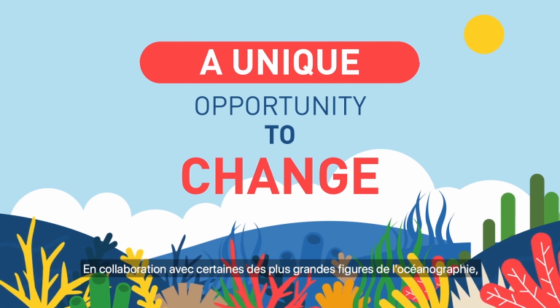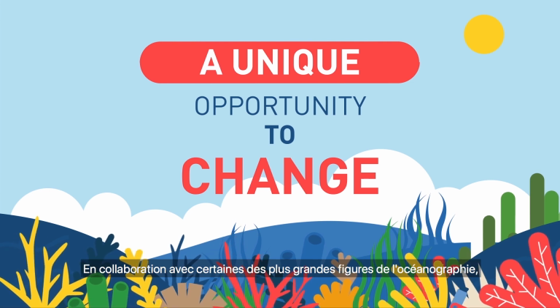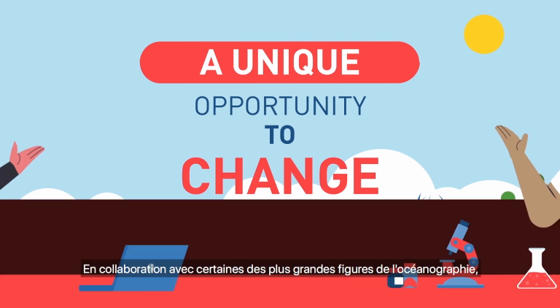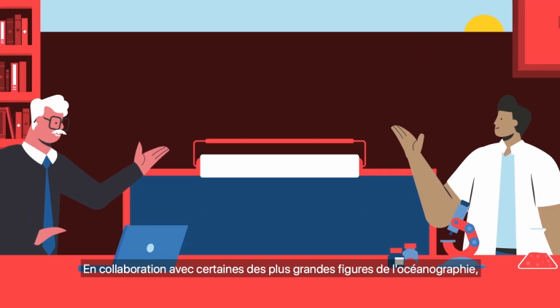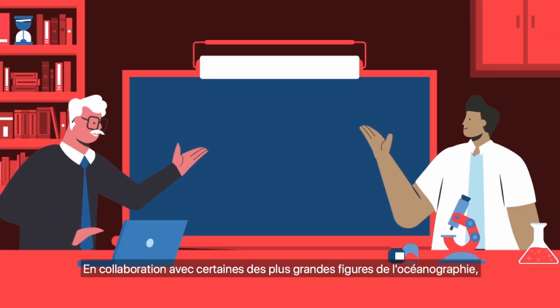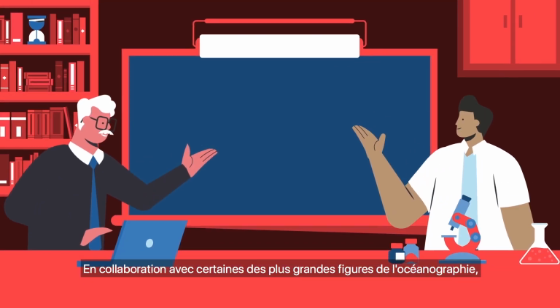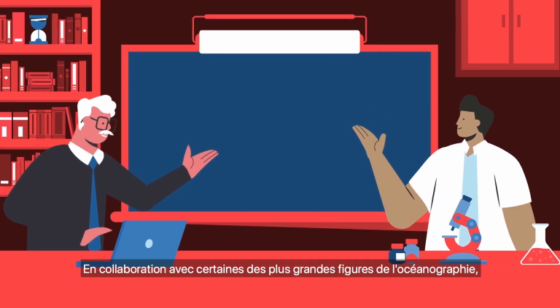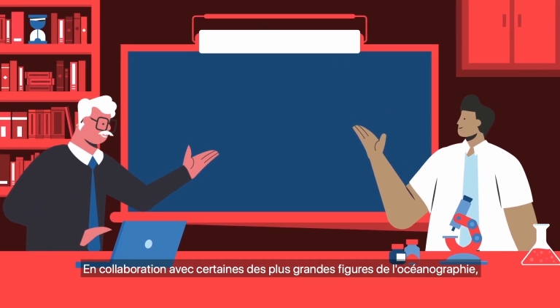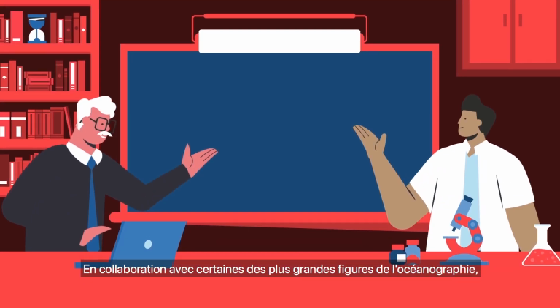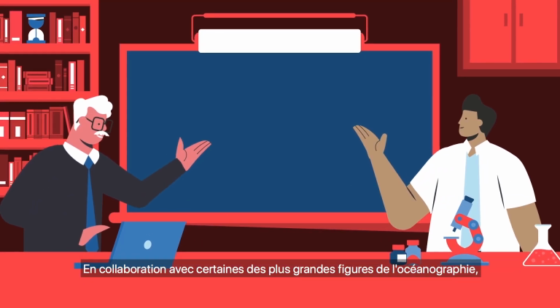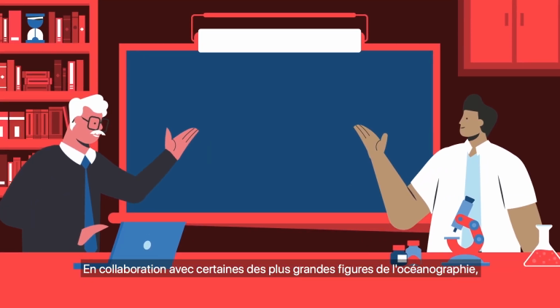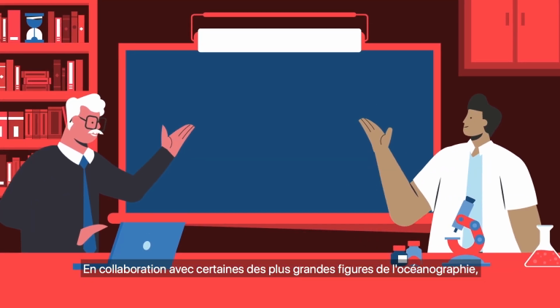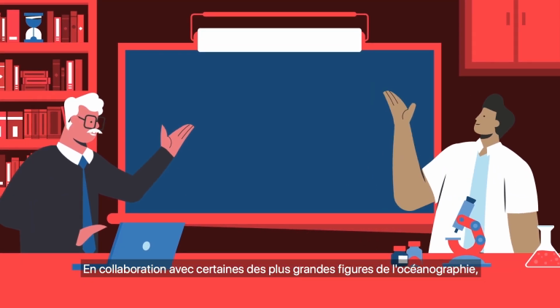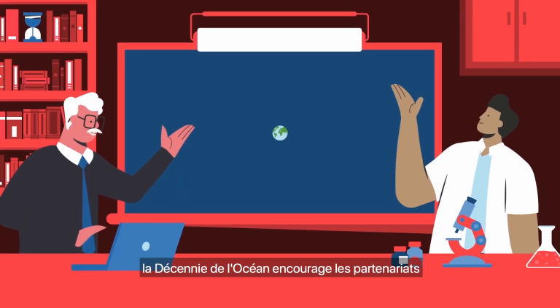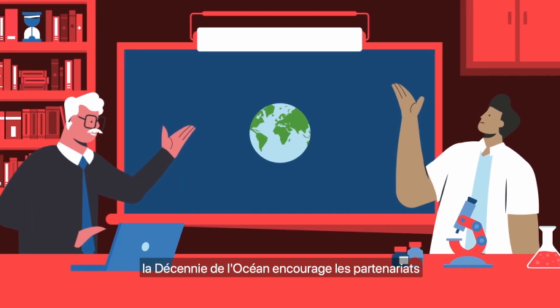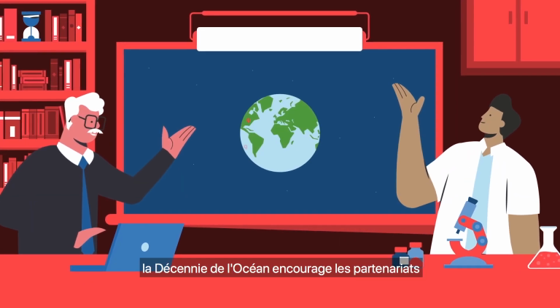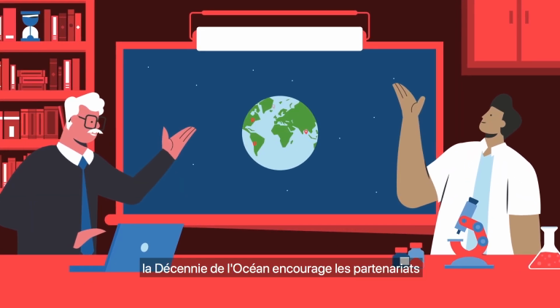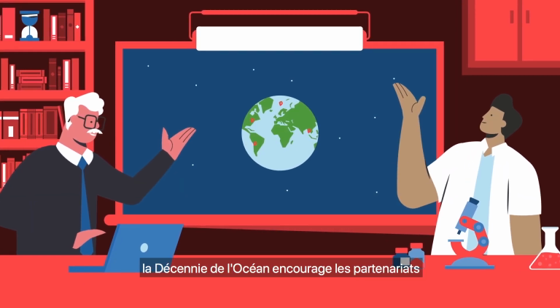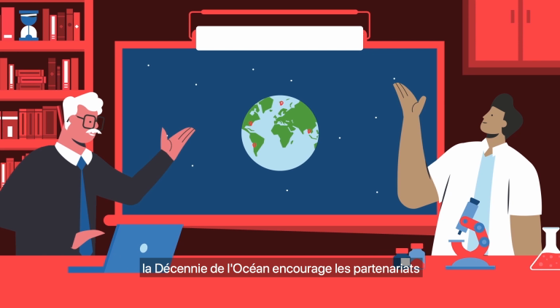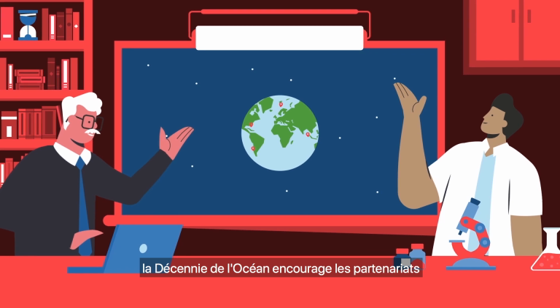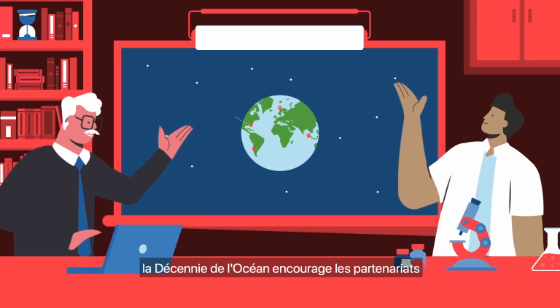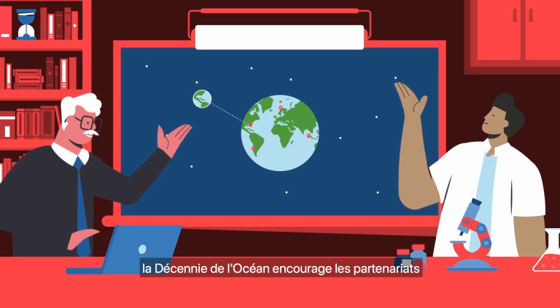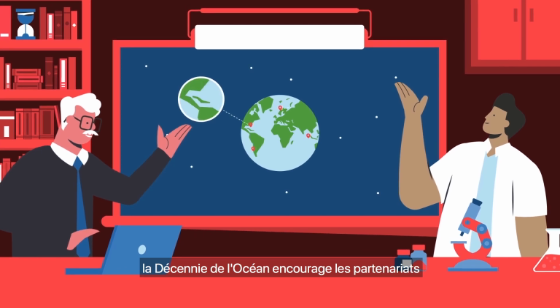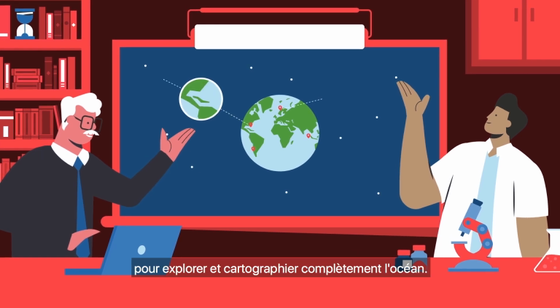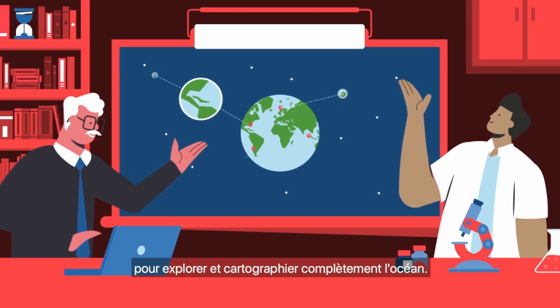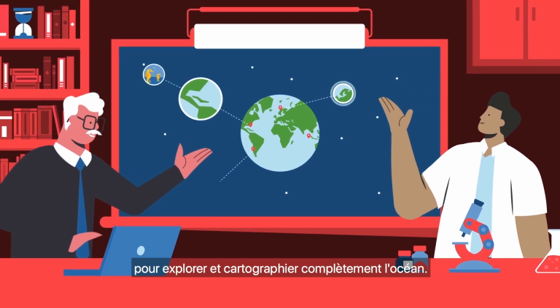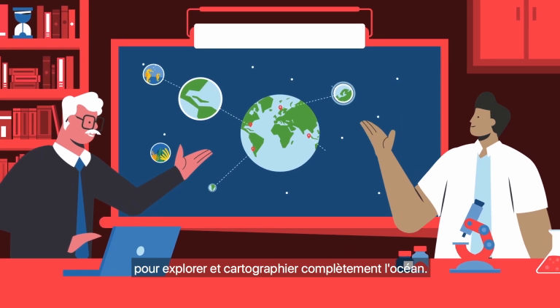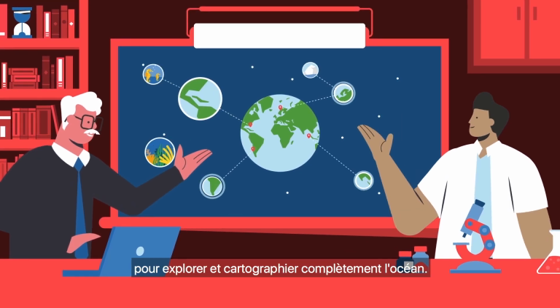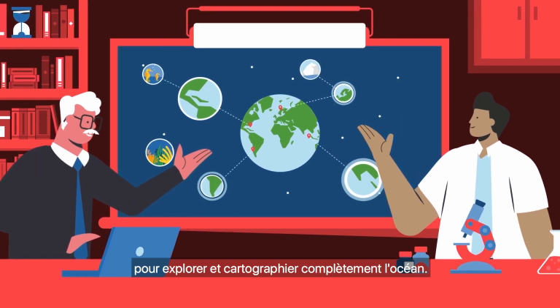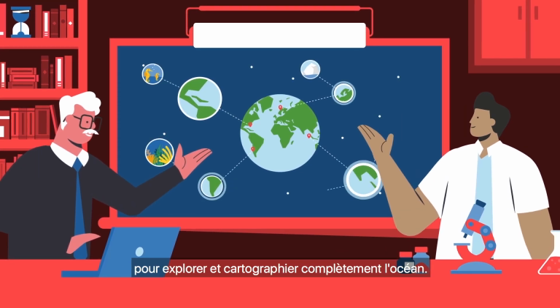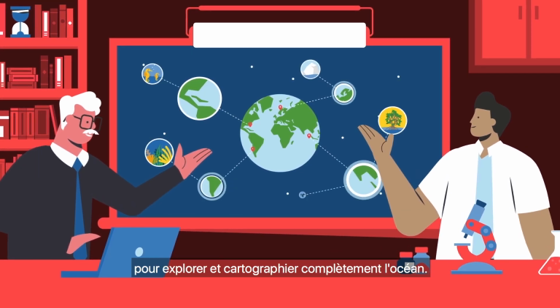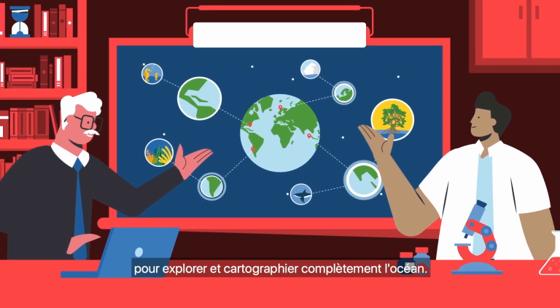Working with some of the best minds in ocean science, the Ocean Decade fosters partnerships to explore and fully map the ocean.